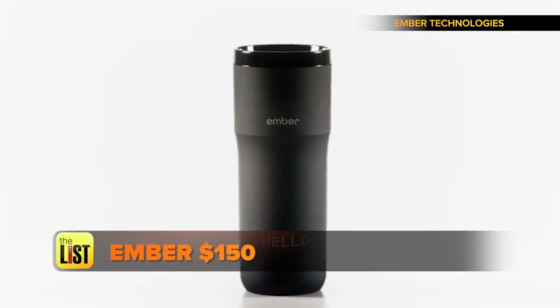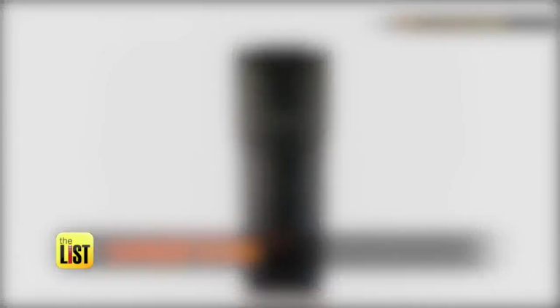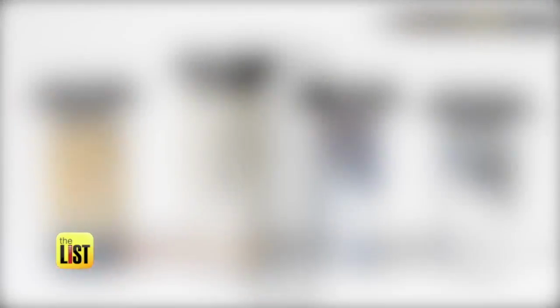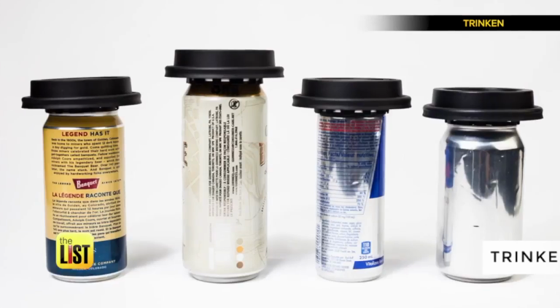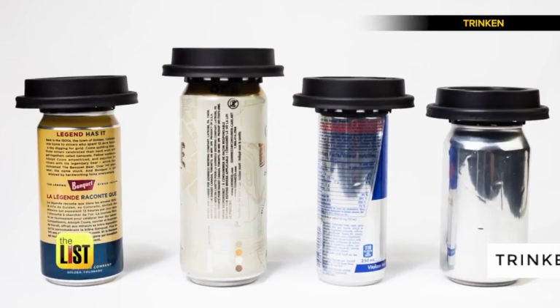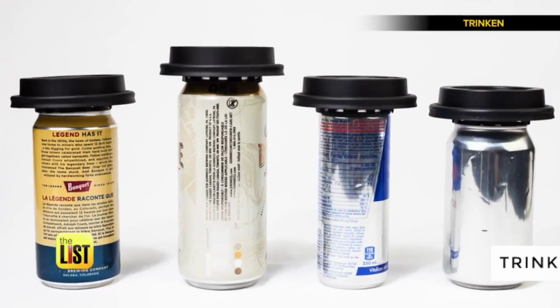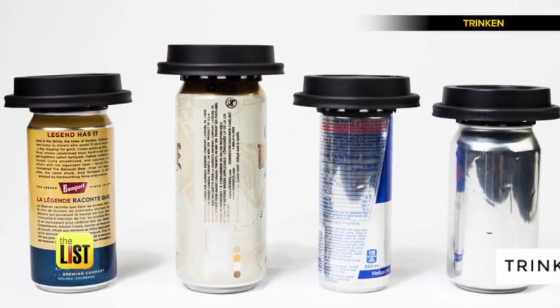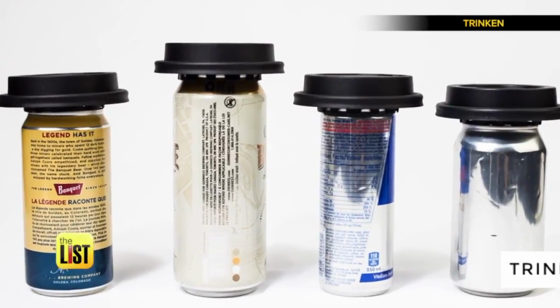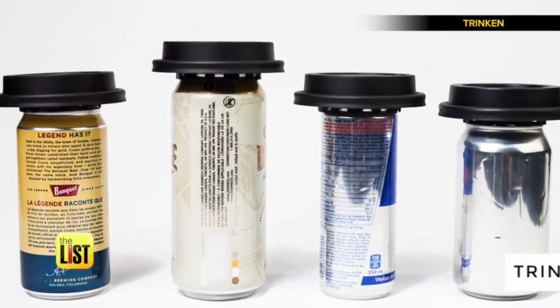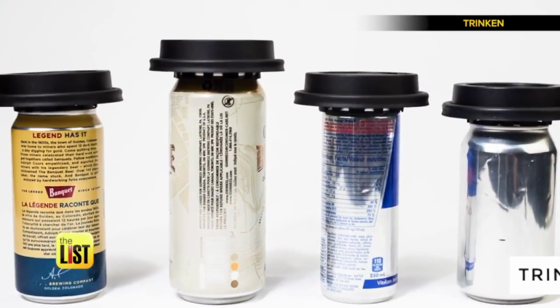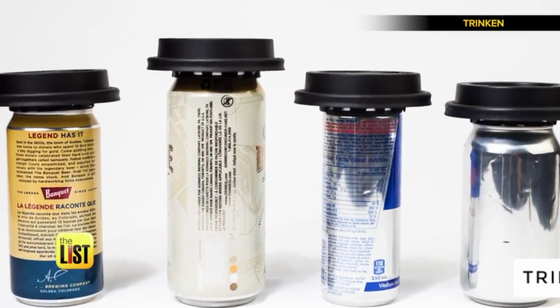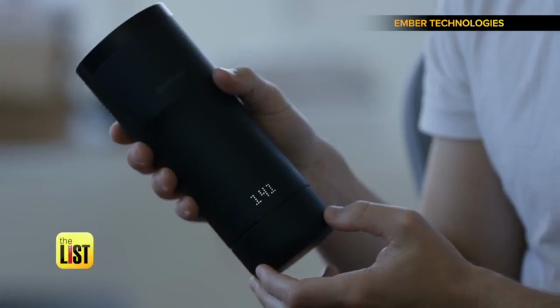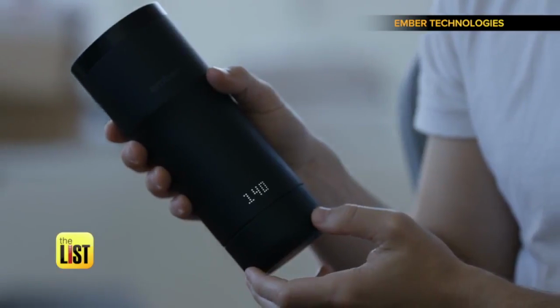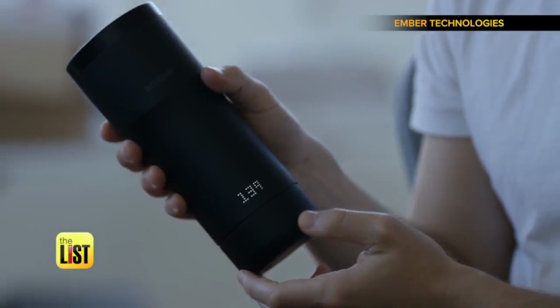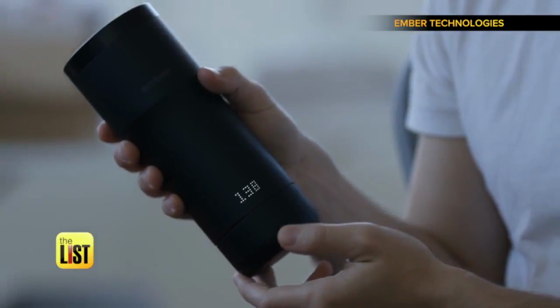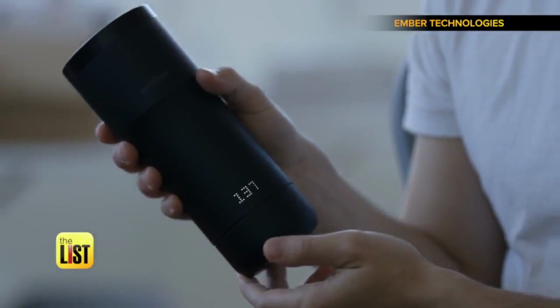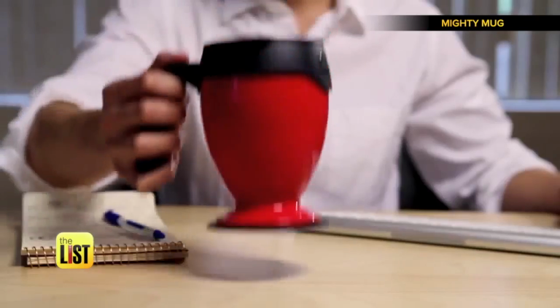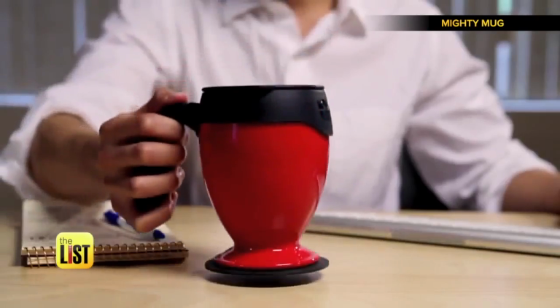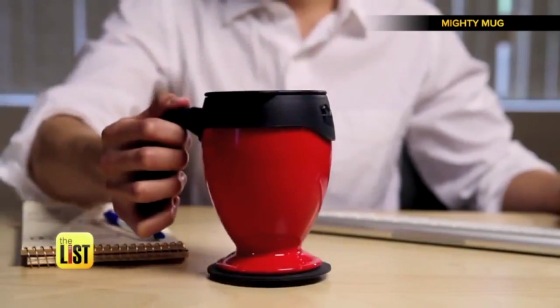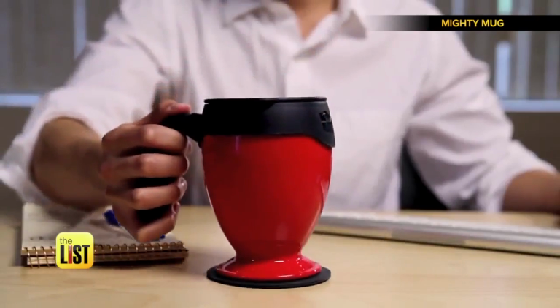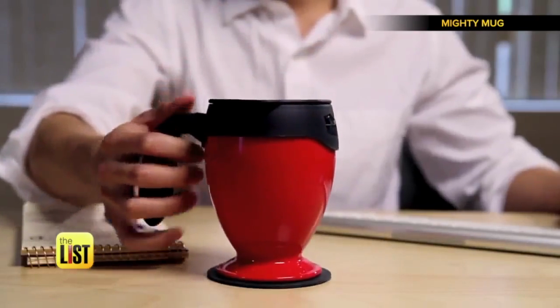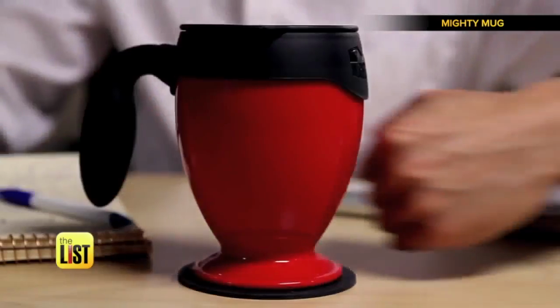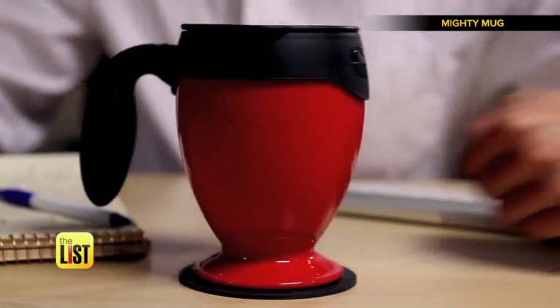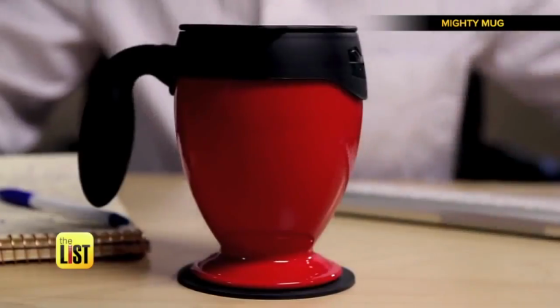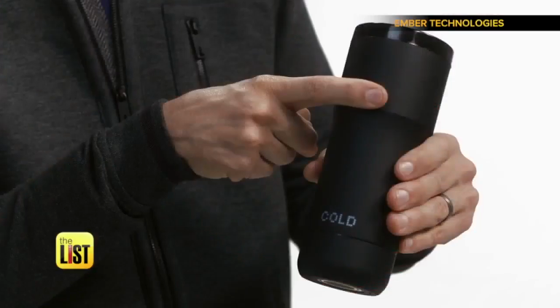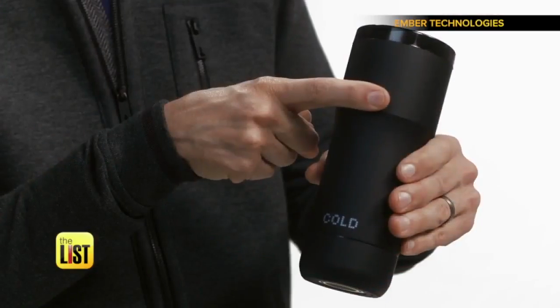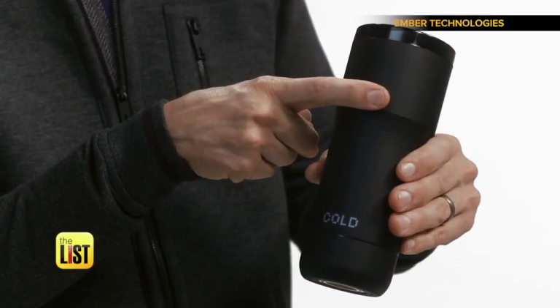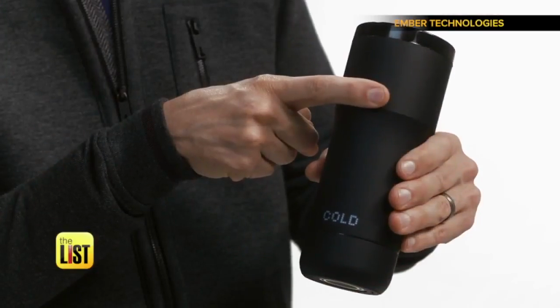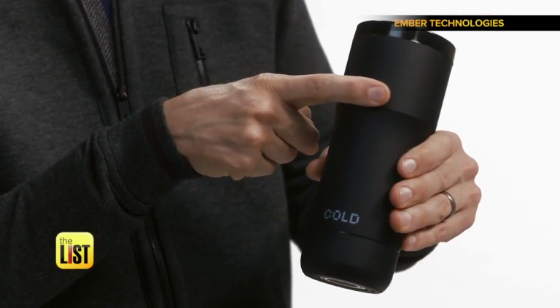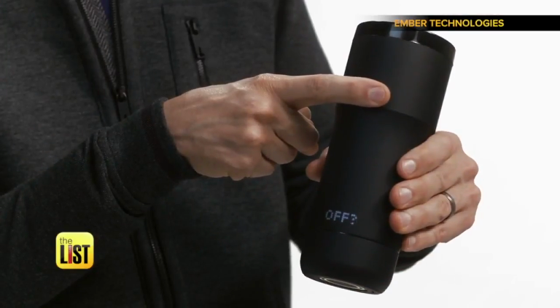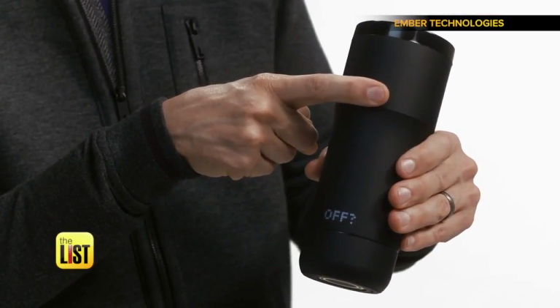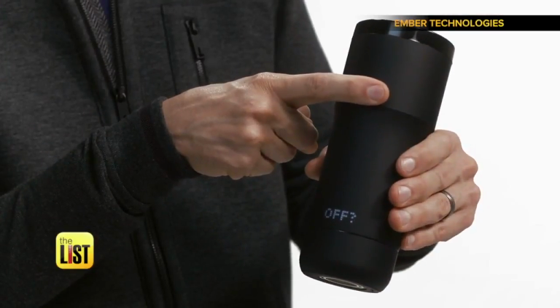For all the info on these products, head over to TheListTV.com. Very cool vessels on the lowdown.